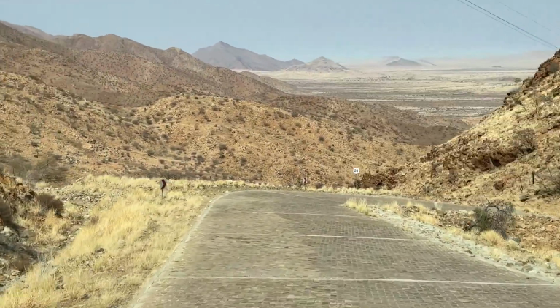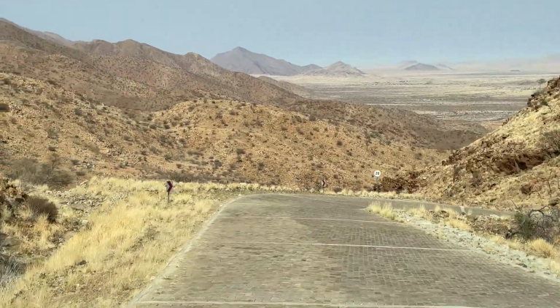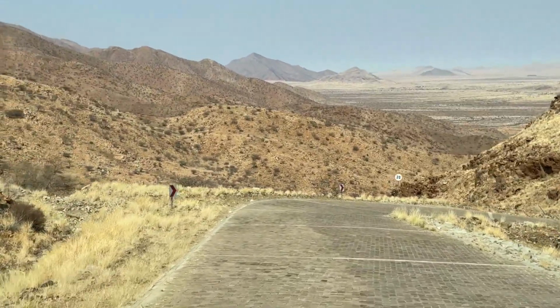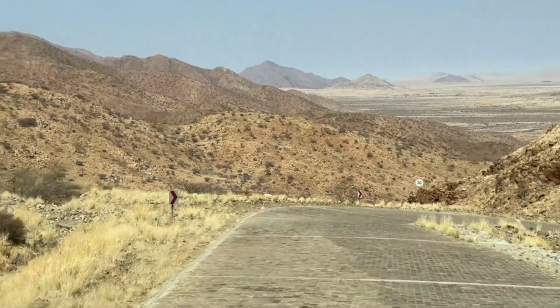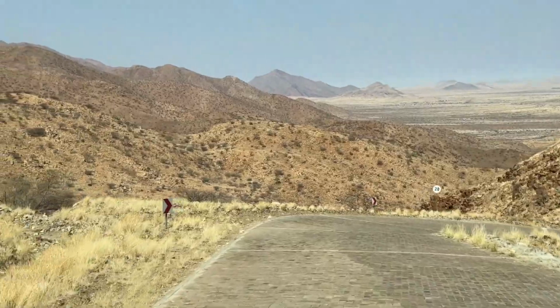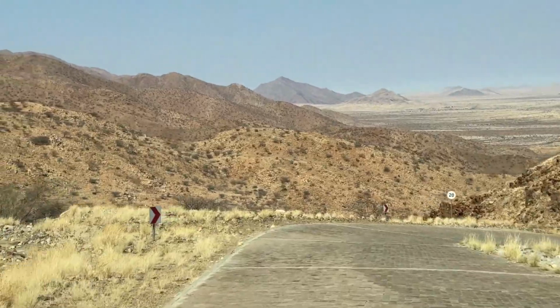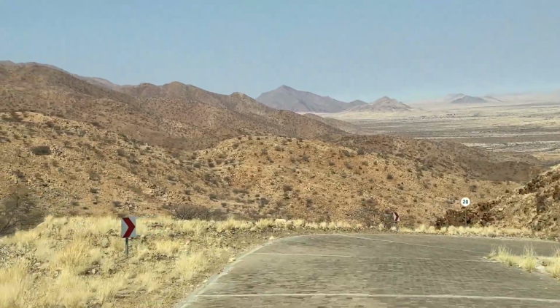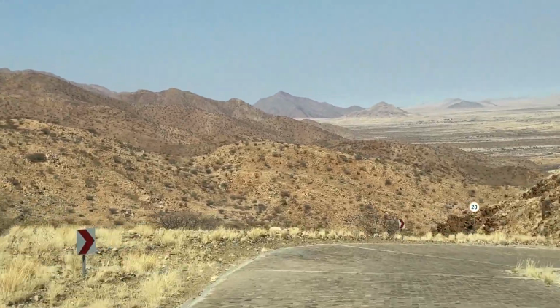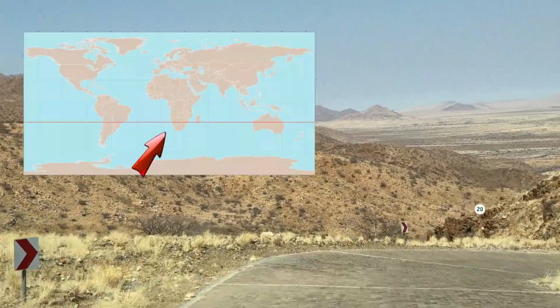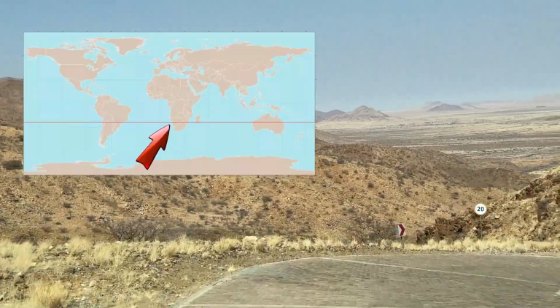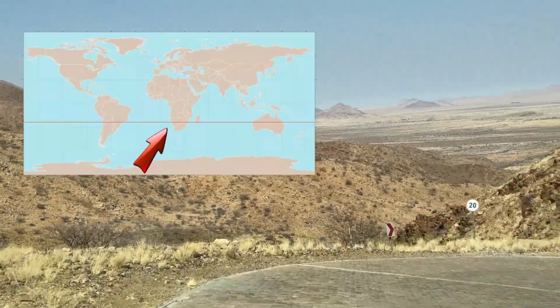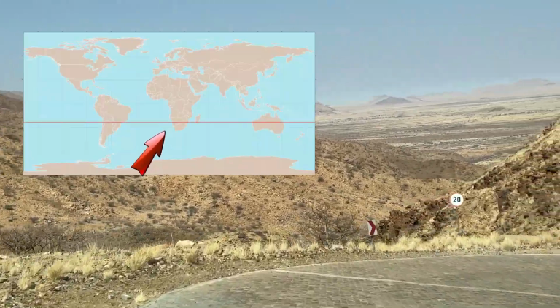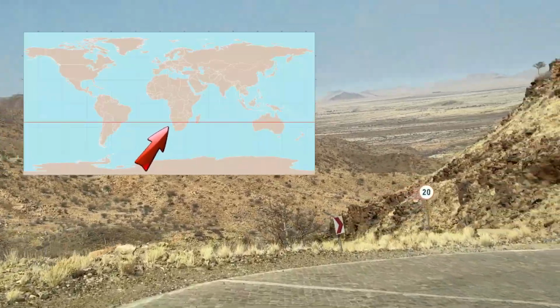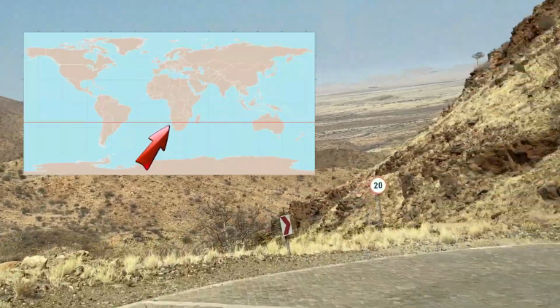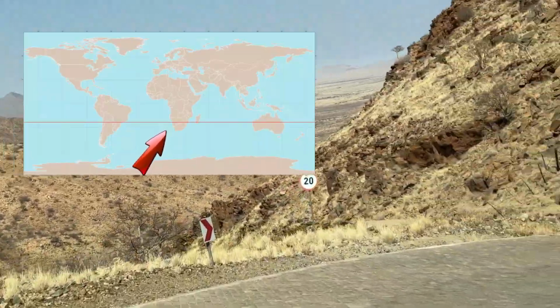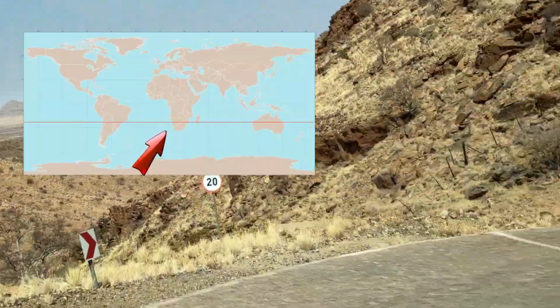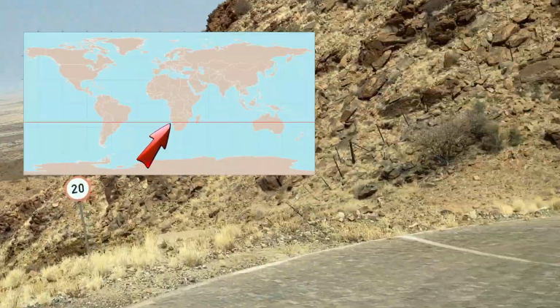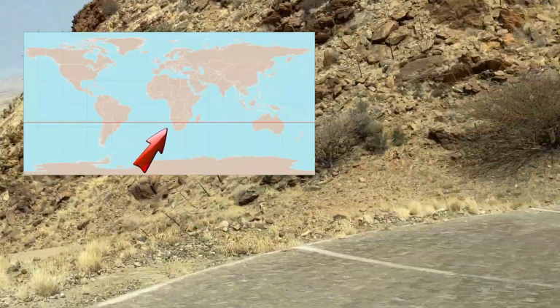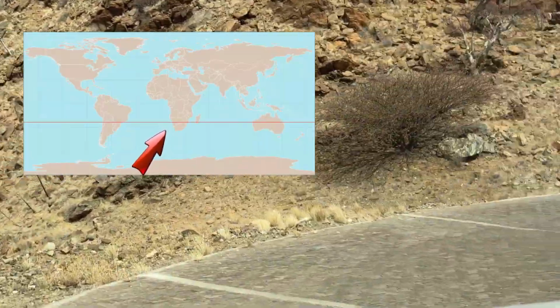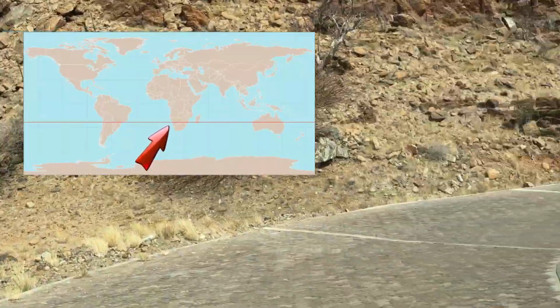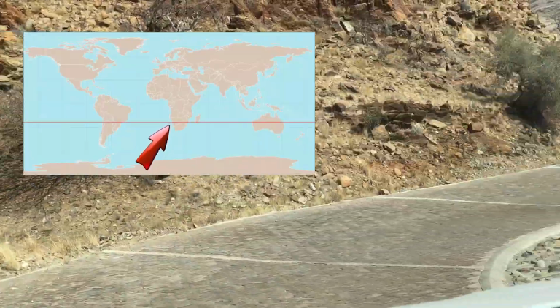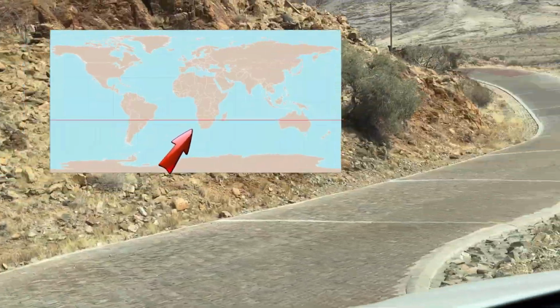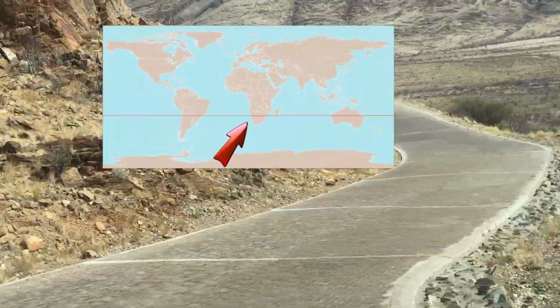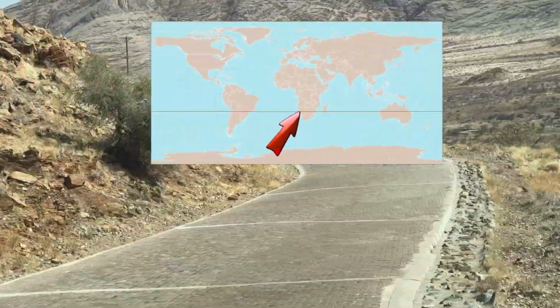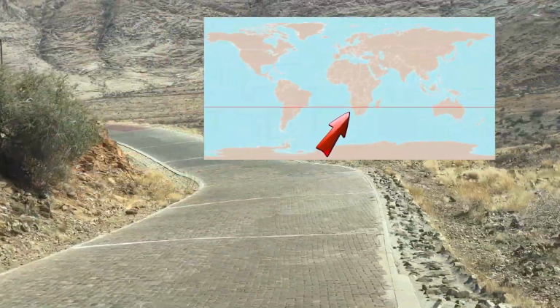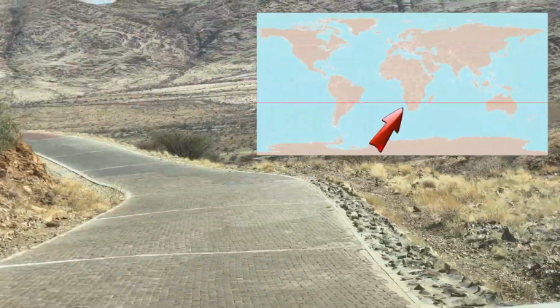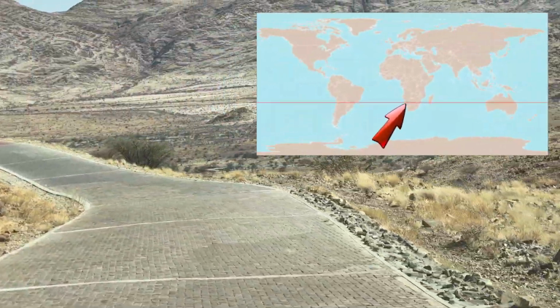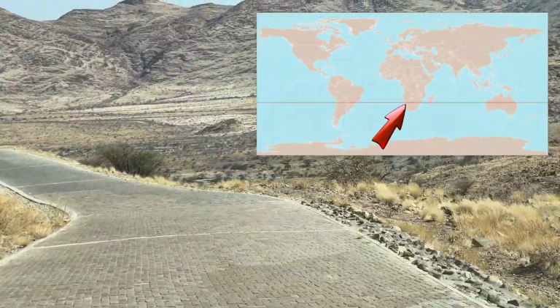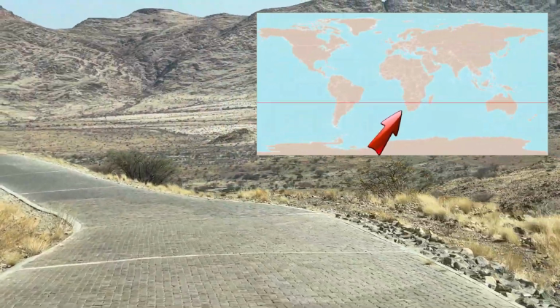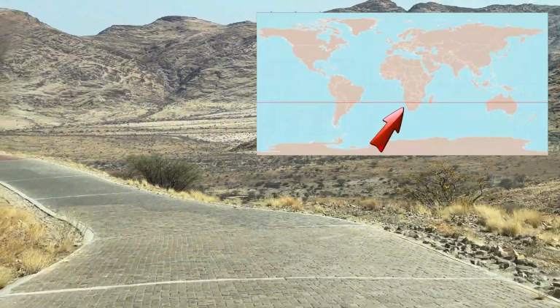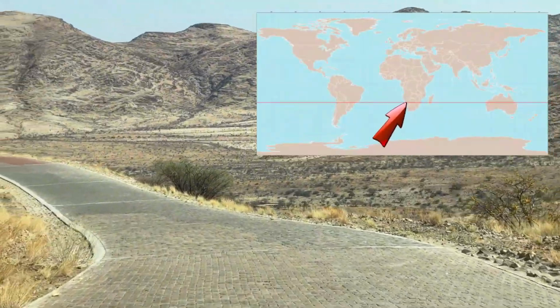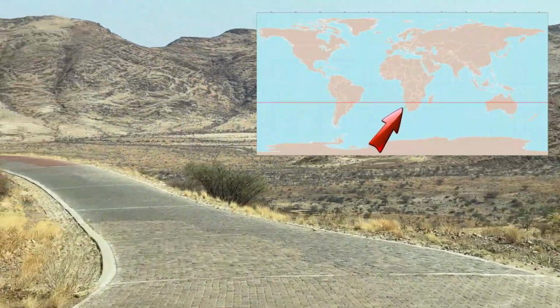Quick fun fact: the Tropic of Capricorn is the southernmost latitude where the Sun can be seen directly overhead.